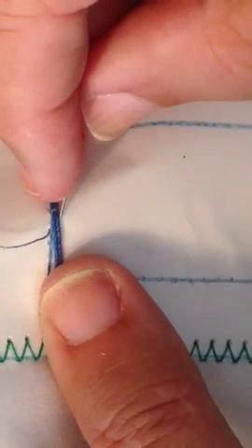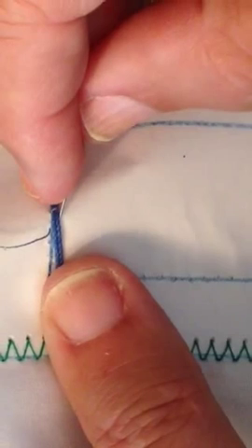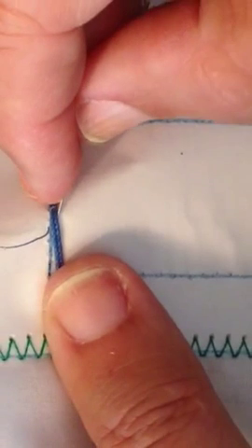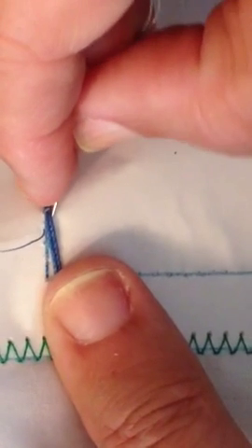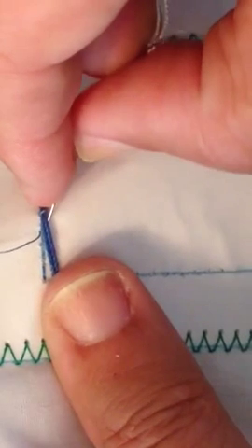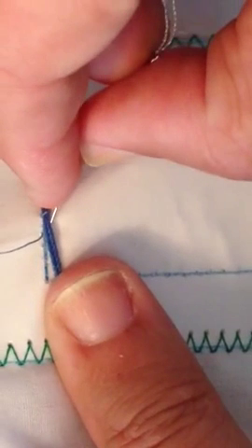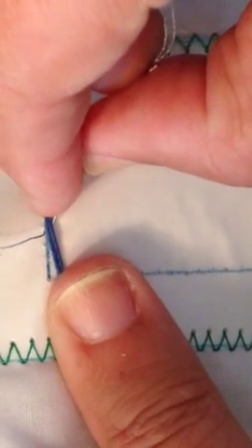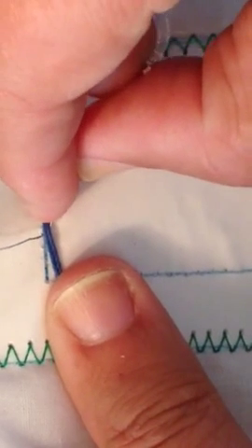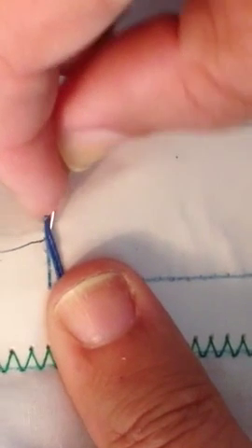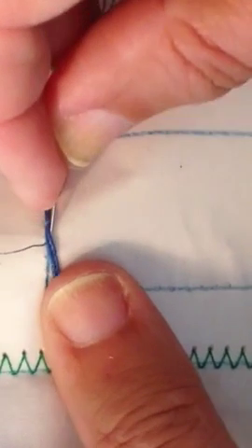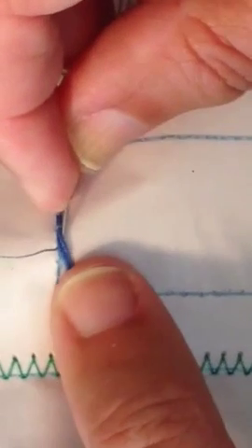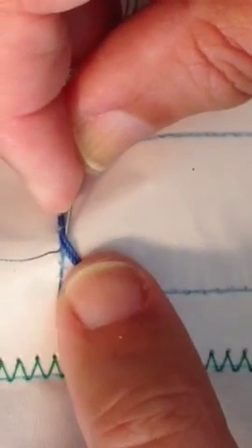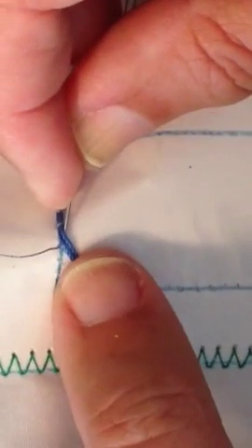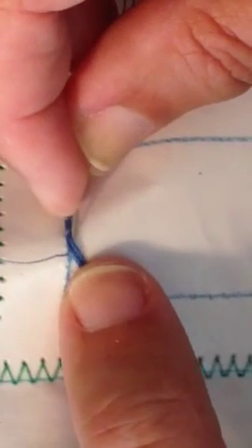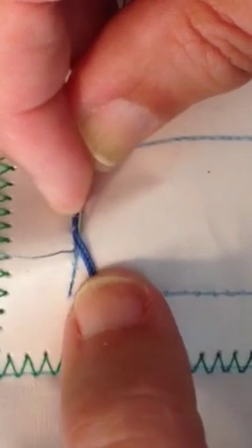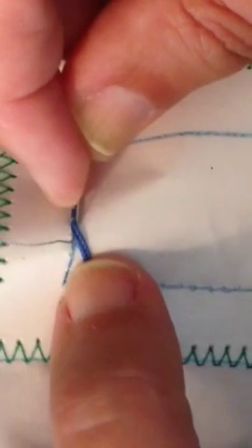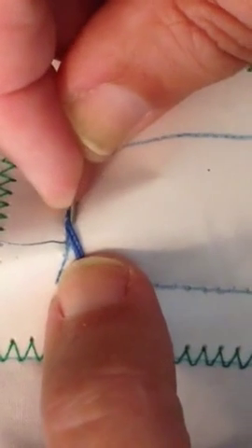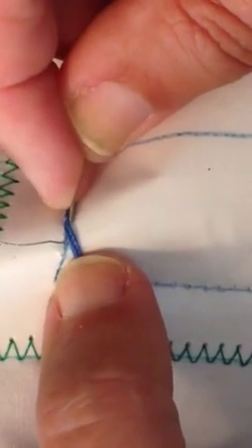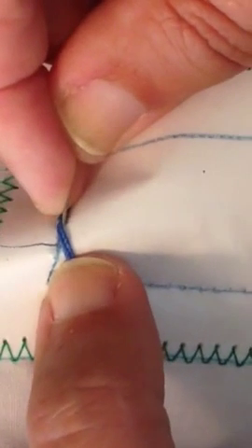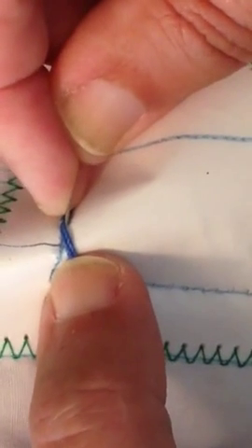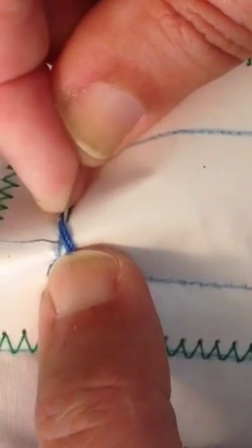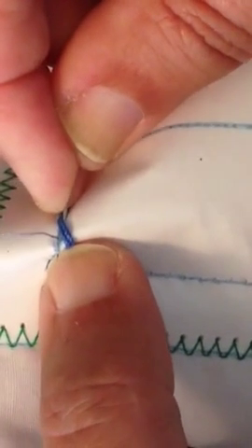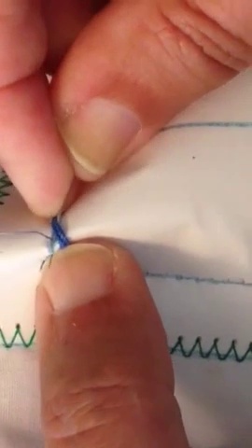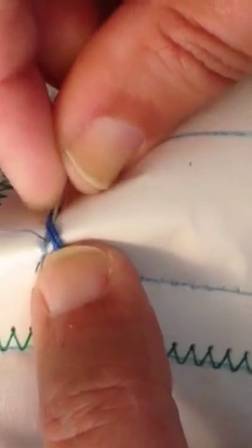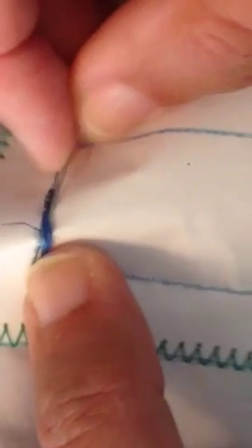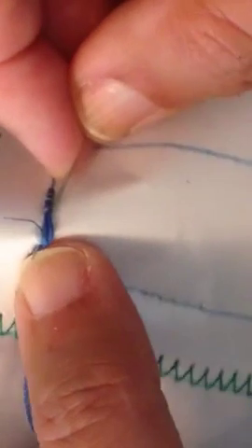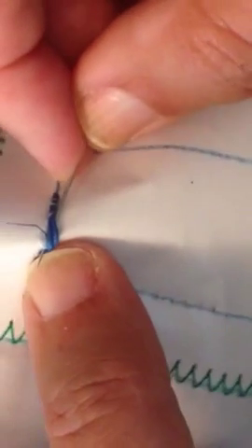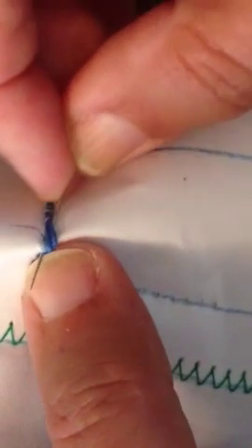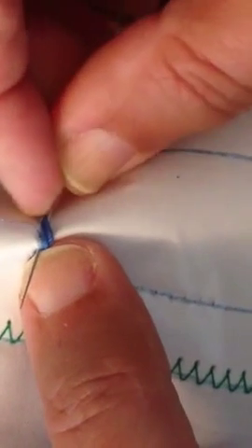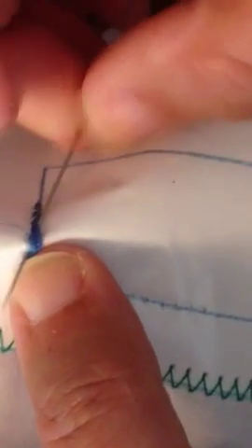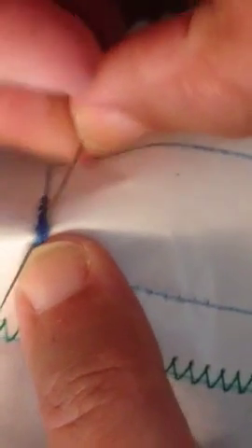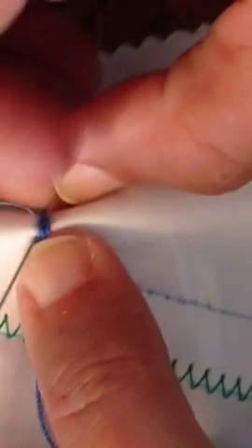We're going to go all the way around the outline of the pattern in this manner.